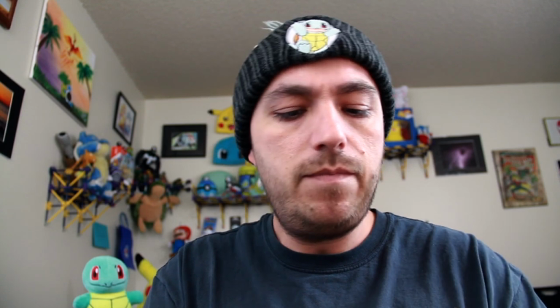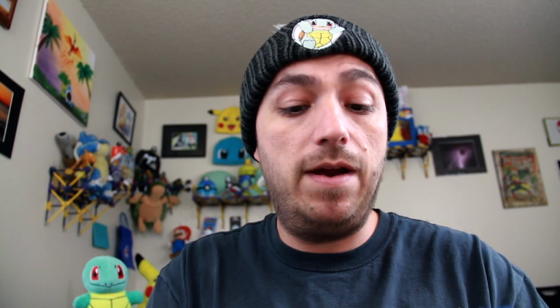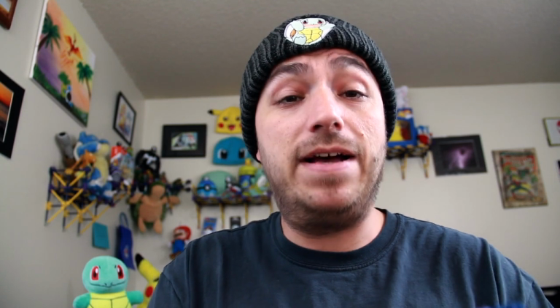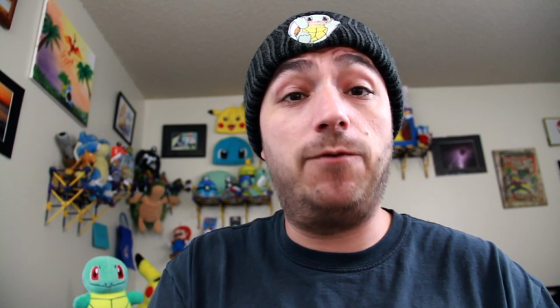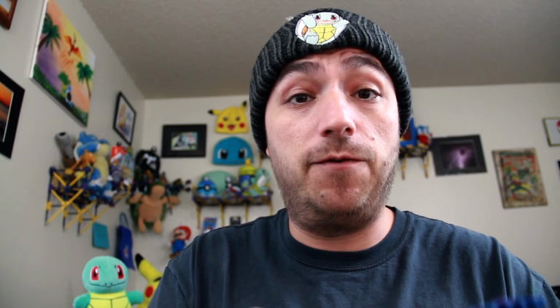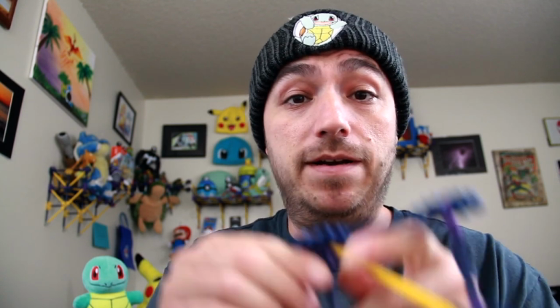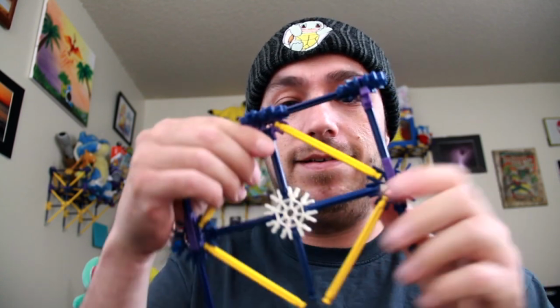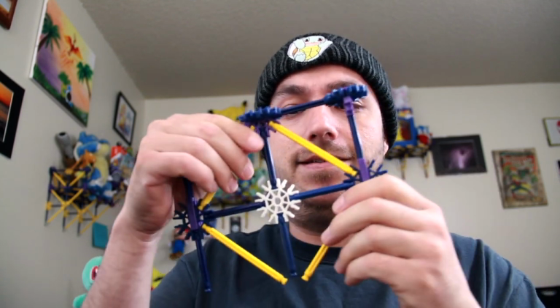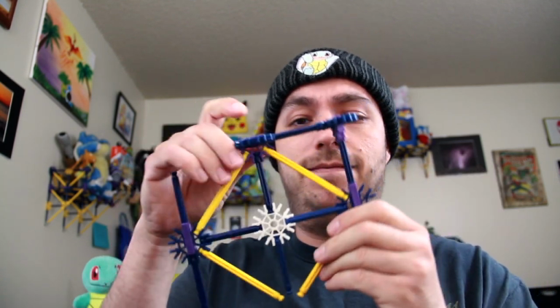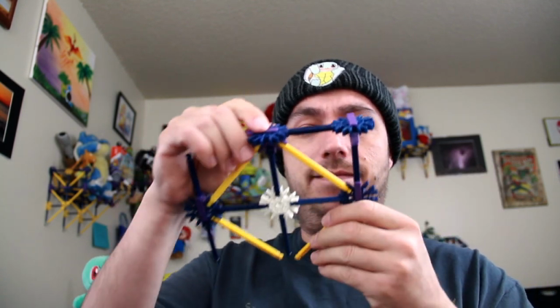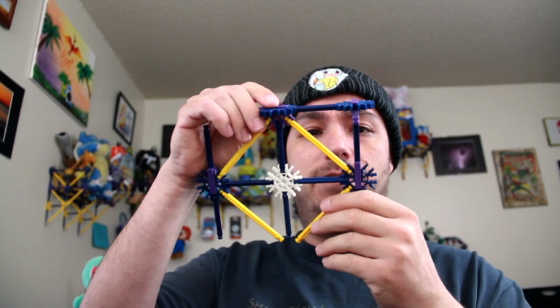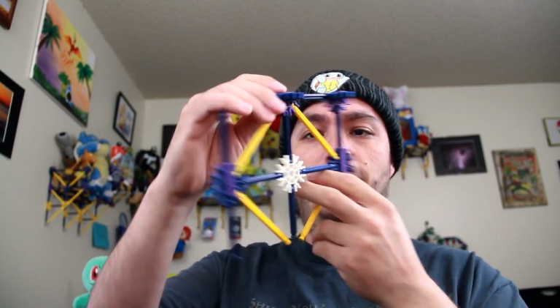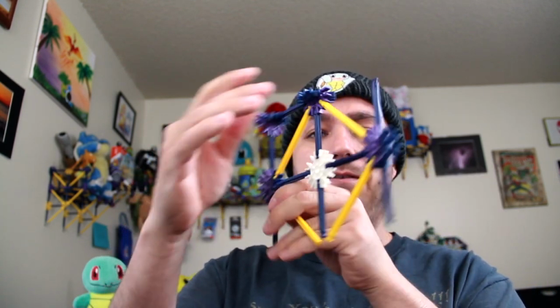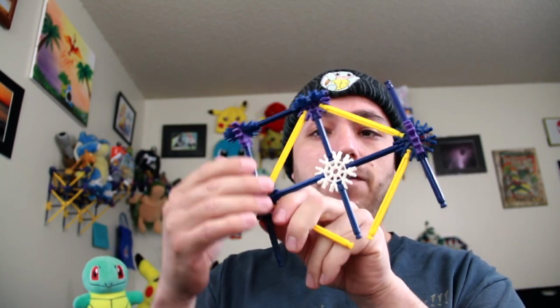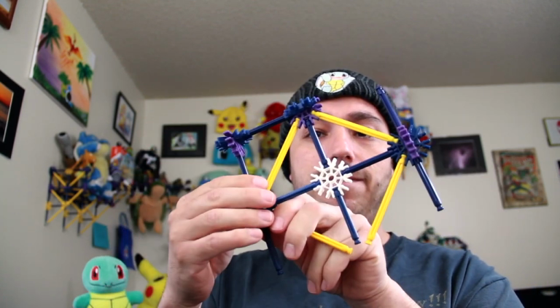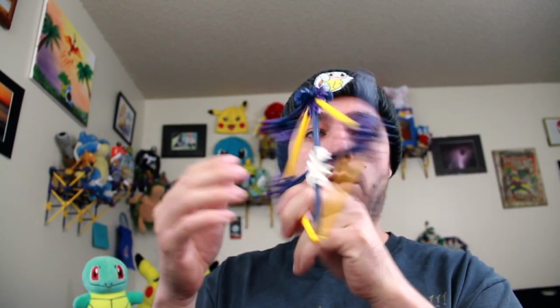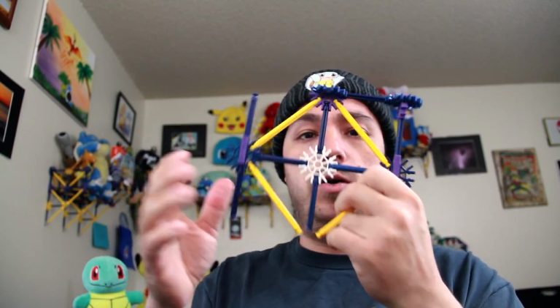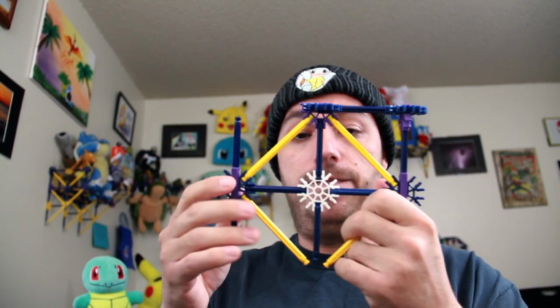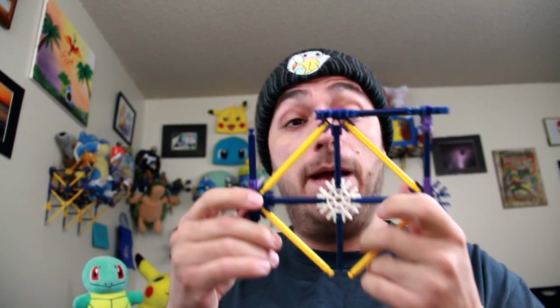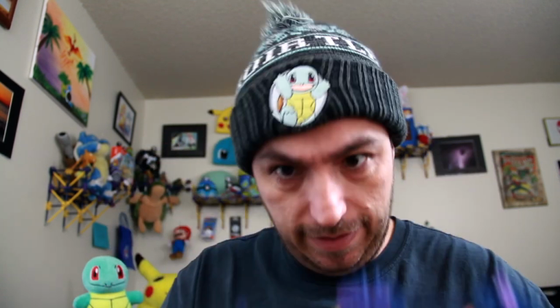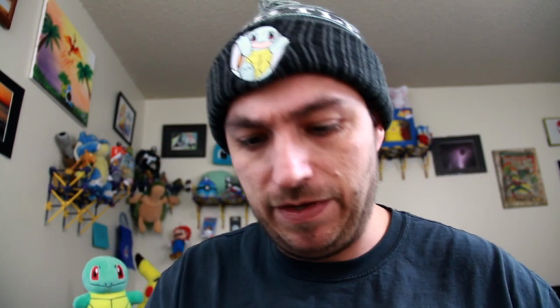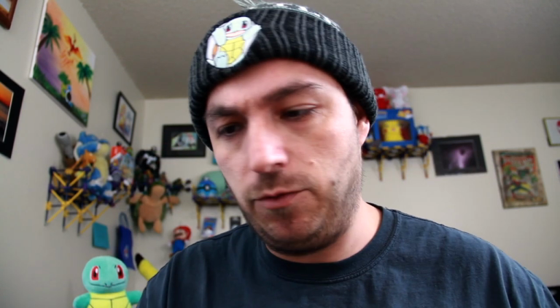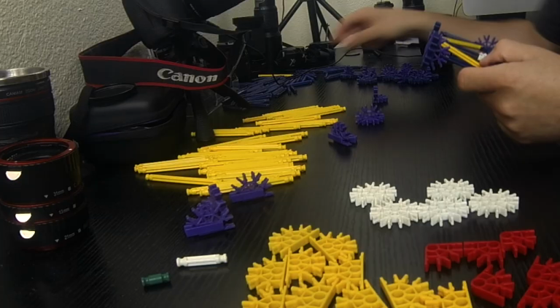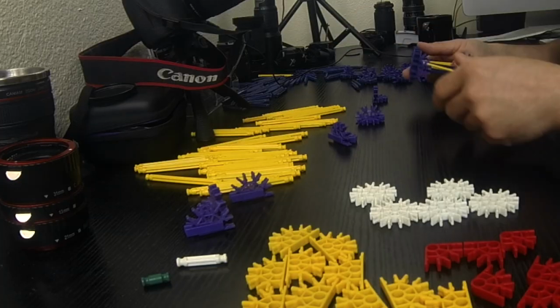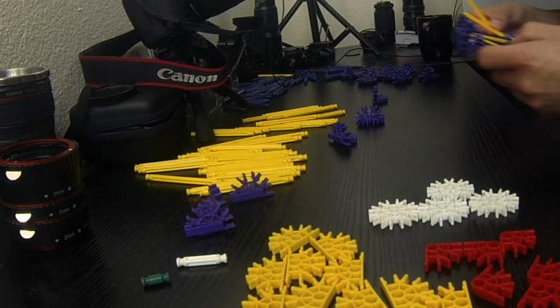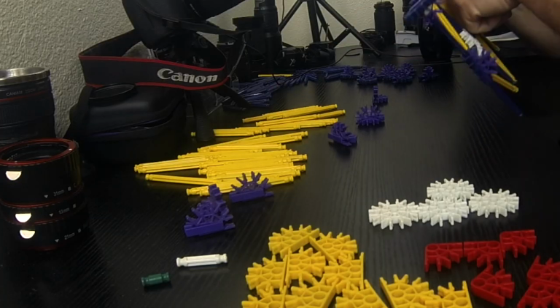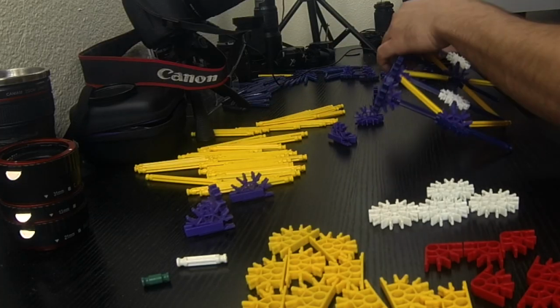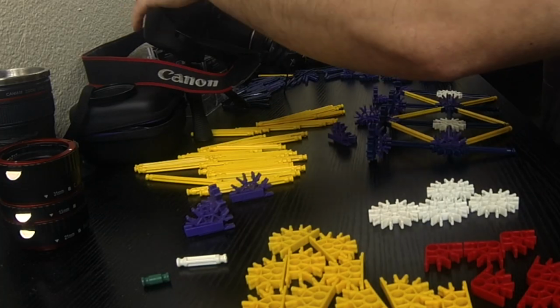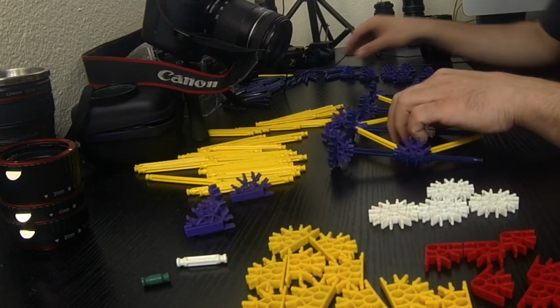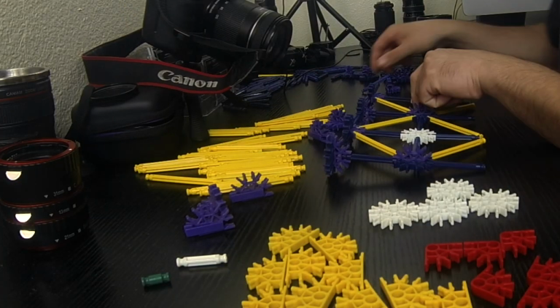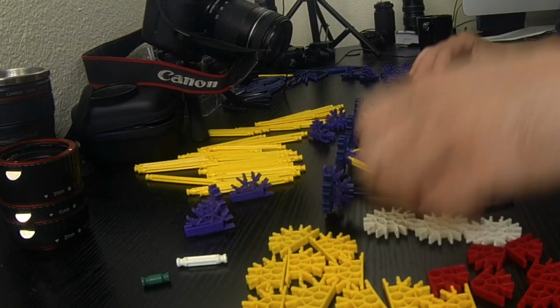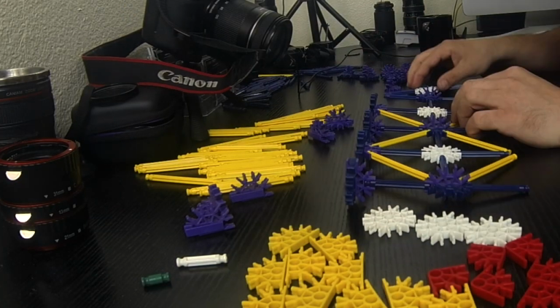Alright, fast forward from here because this is what you've got so far. Let's fast forward.